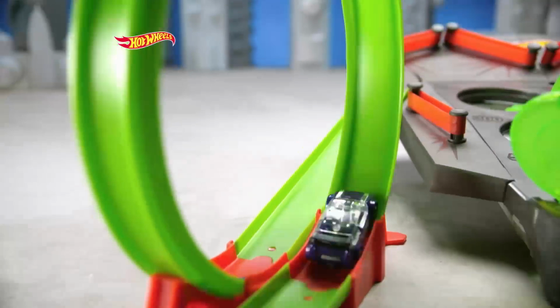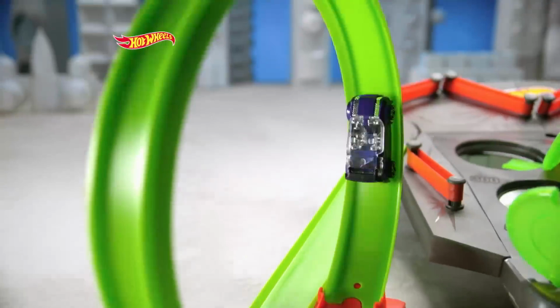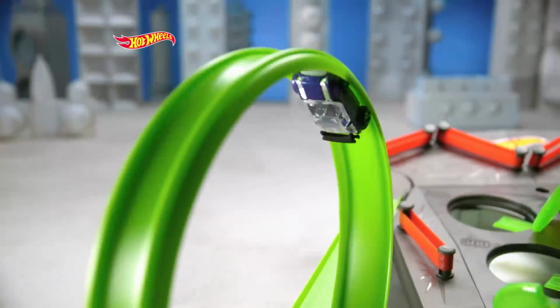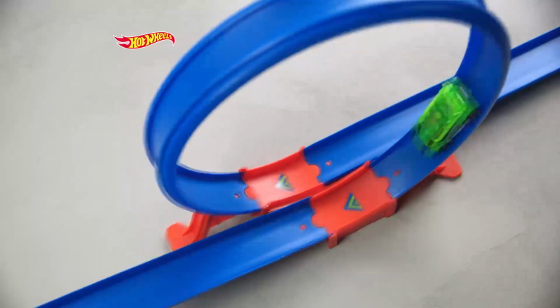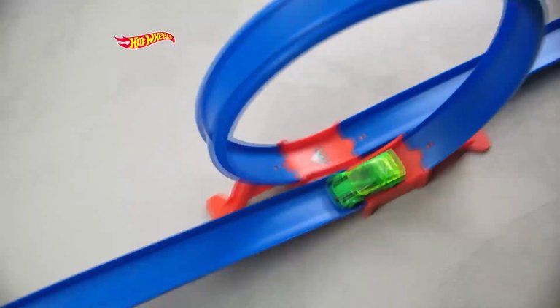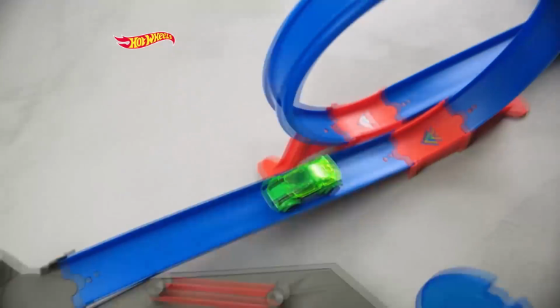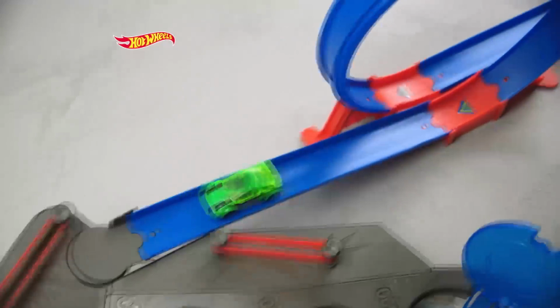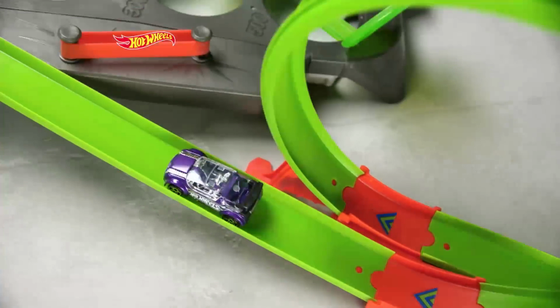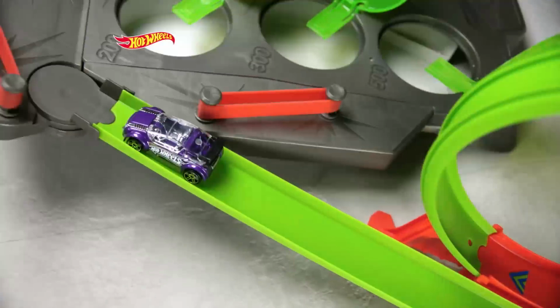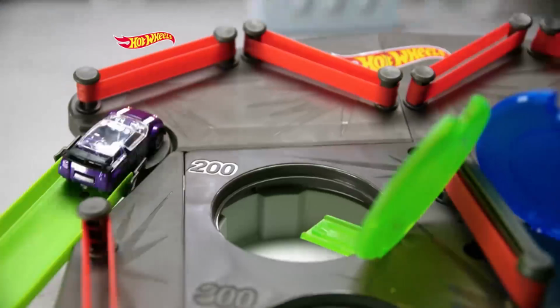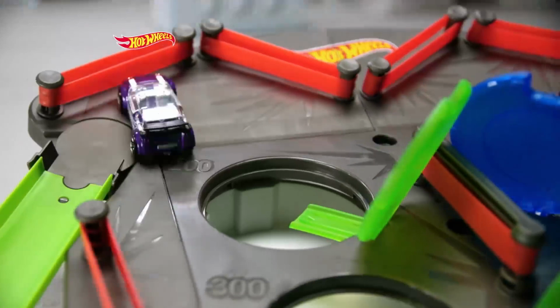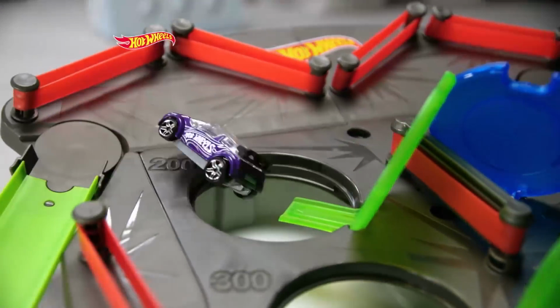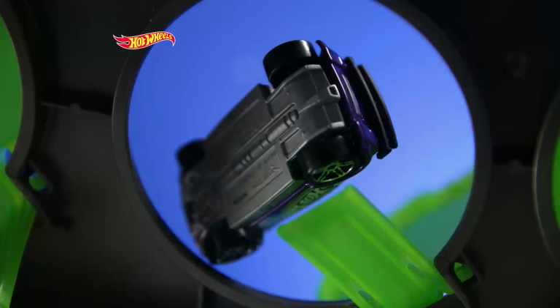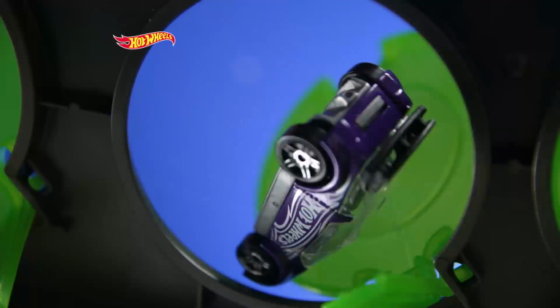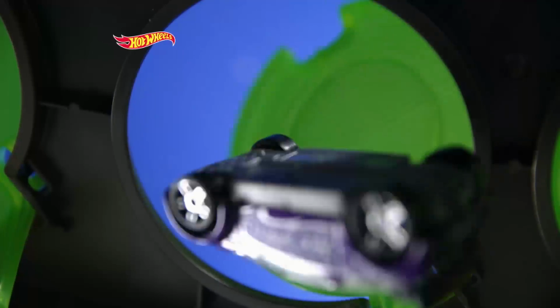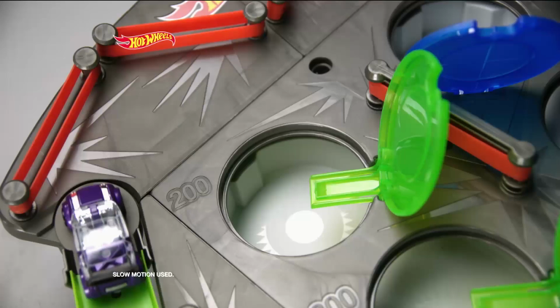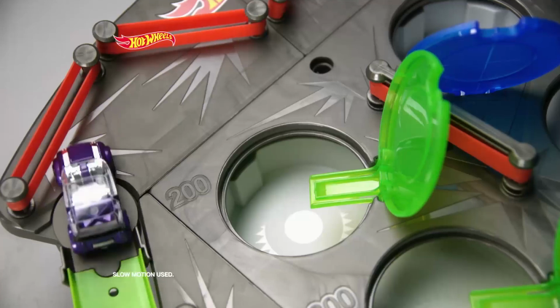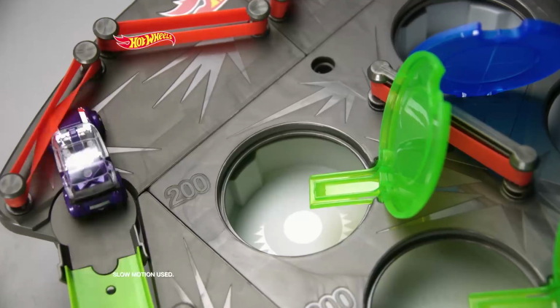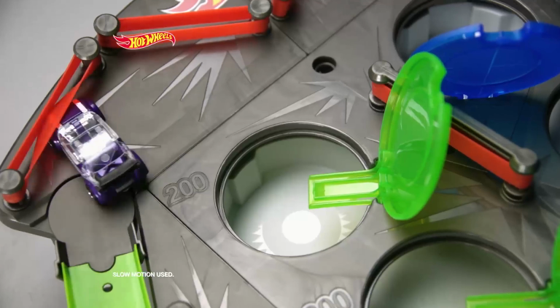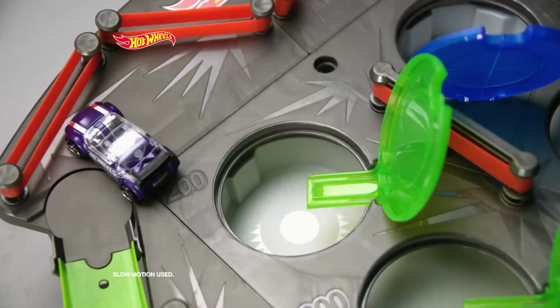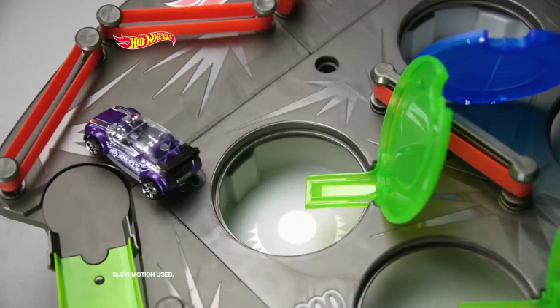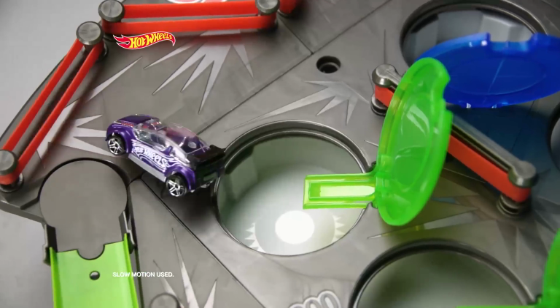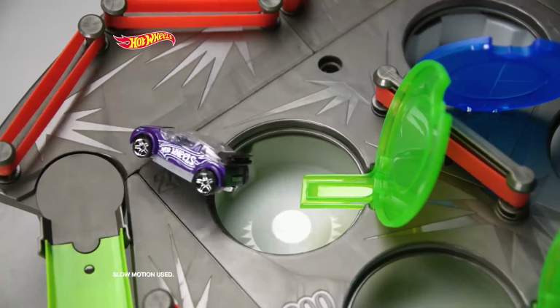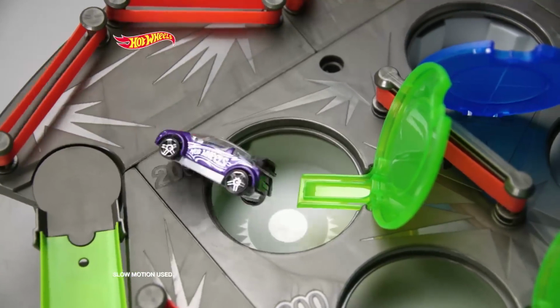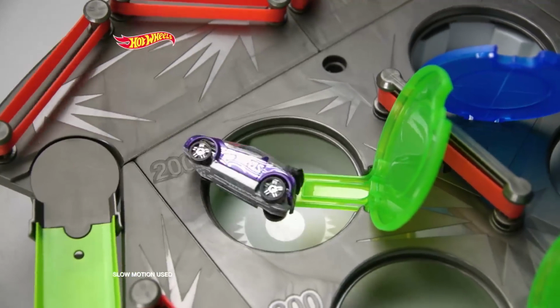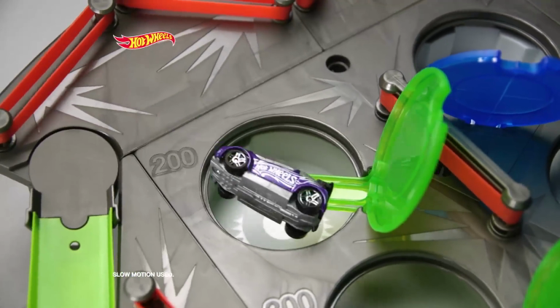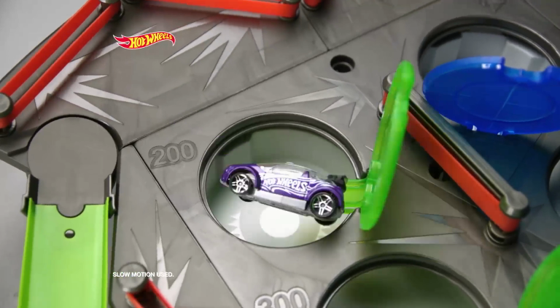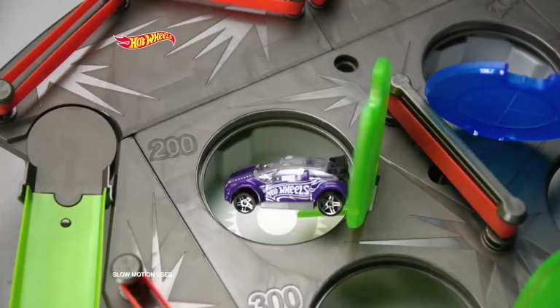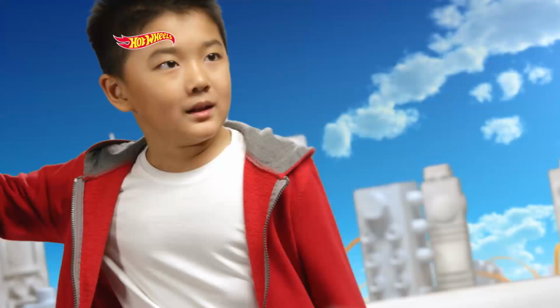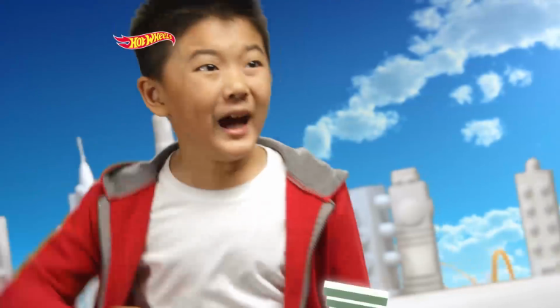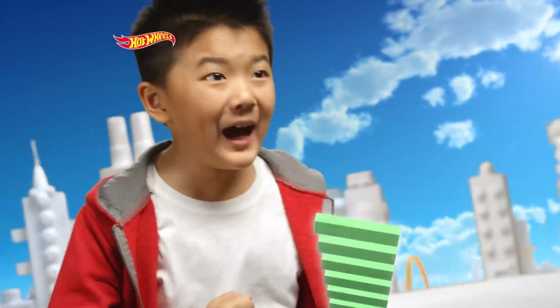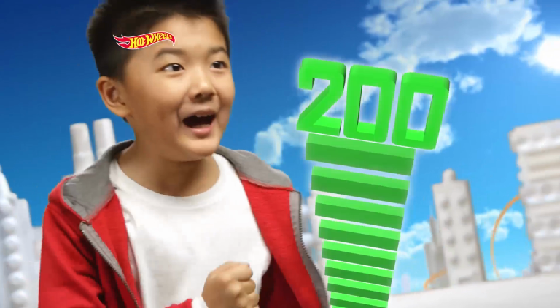Through the loop to bounce into the target. Great shot! Yeah!